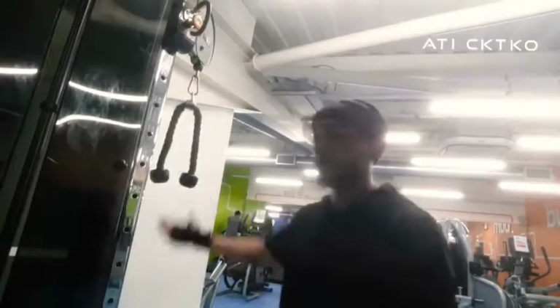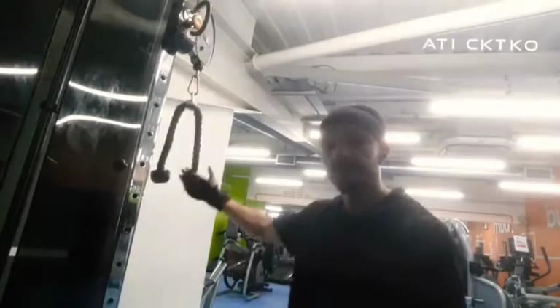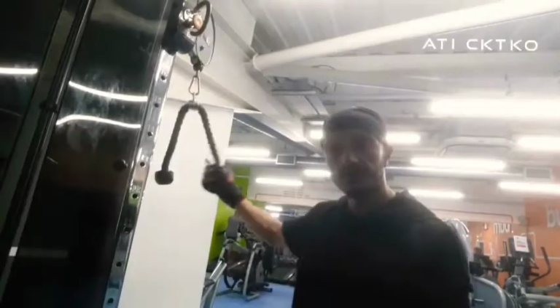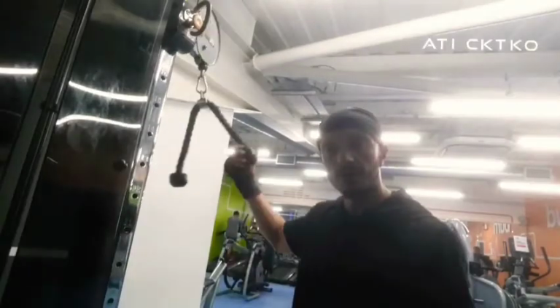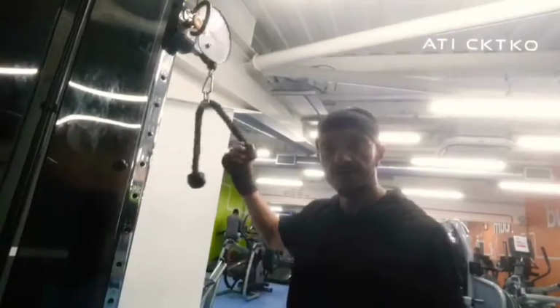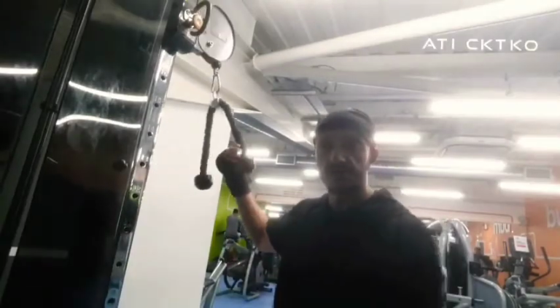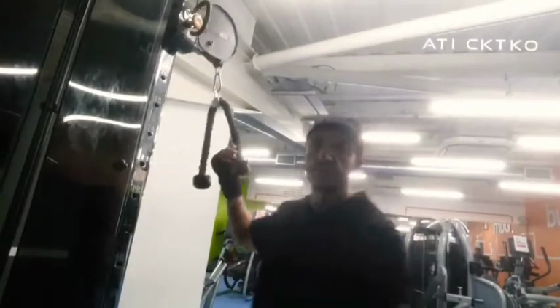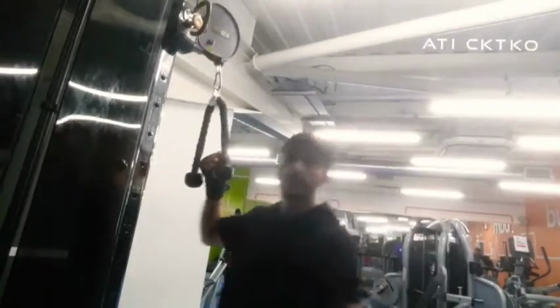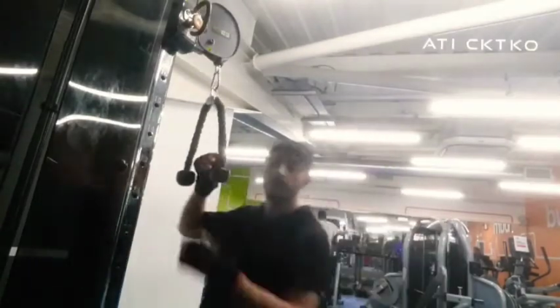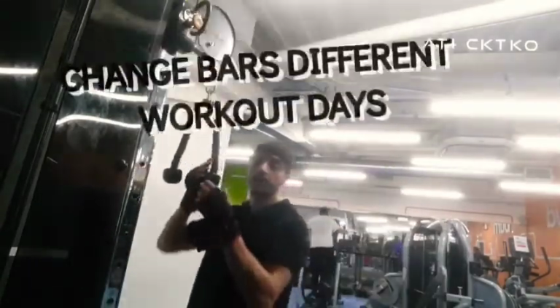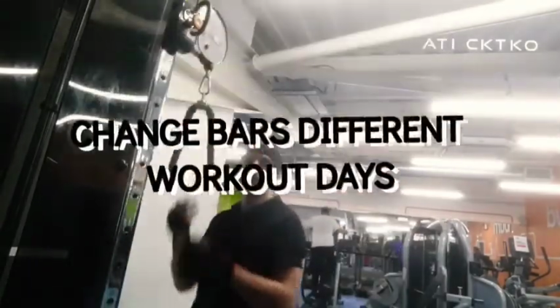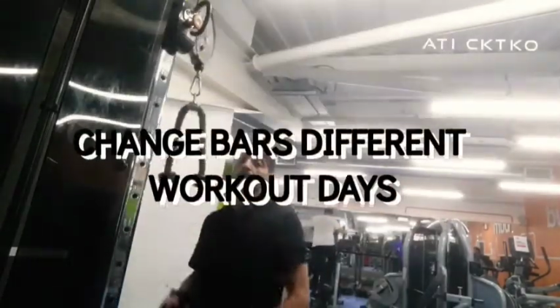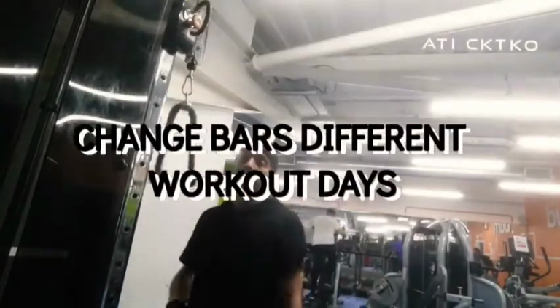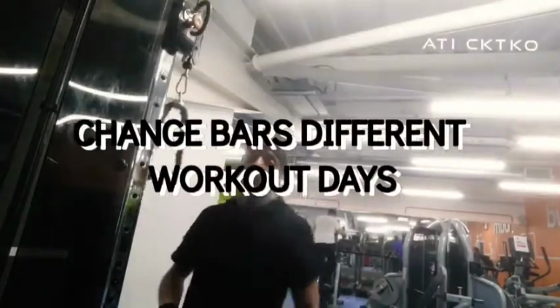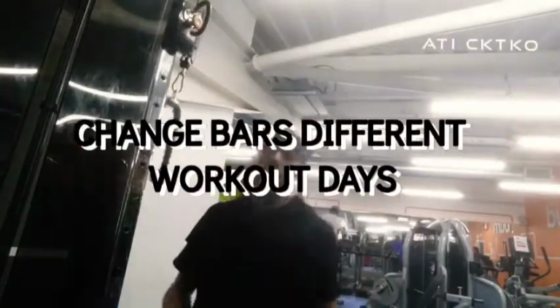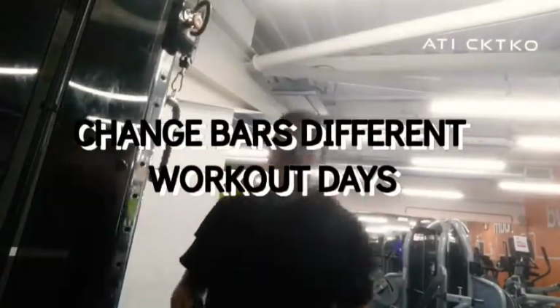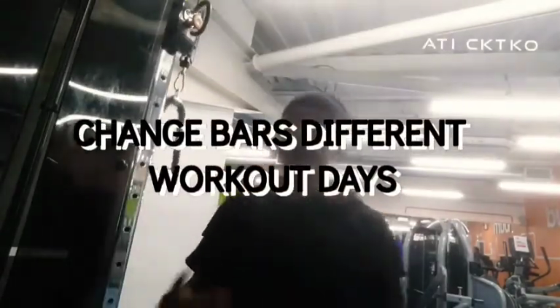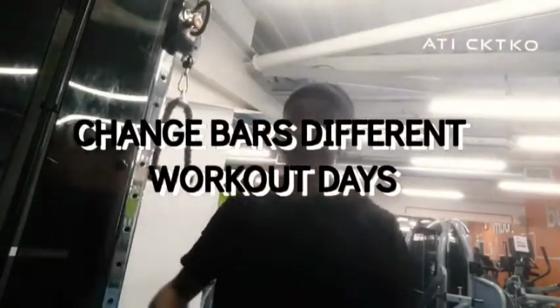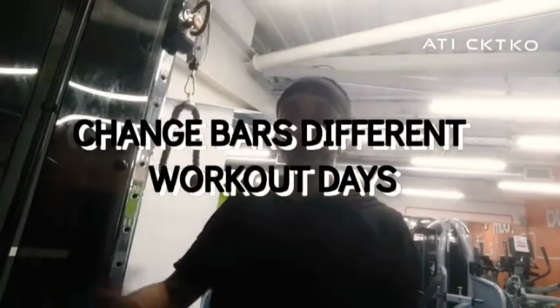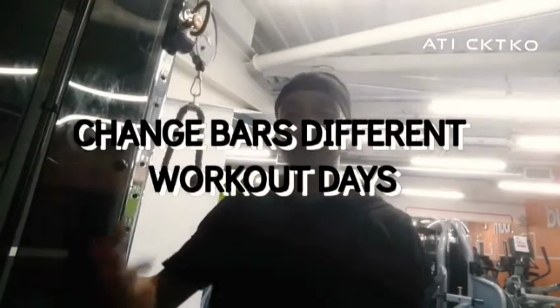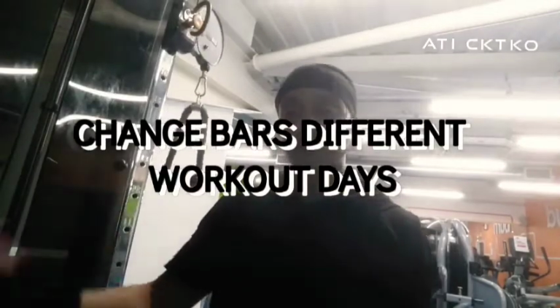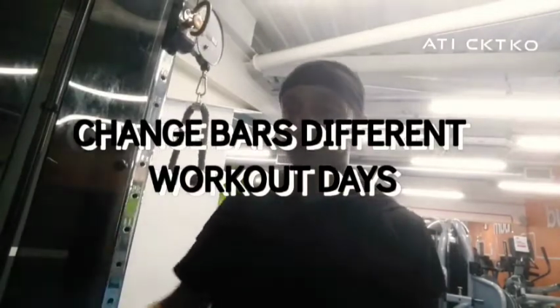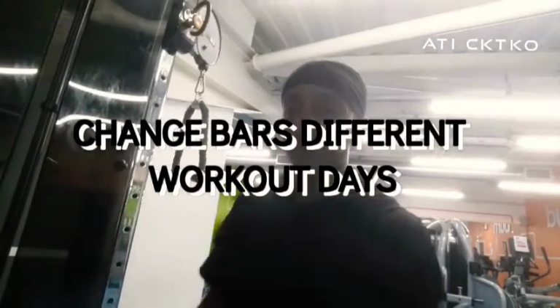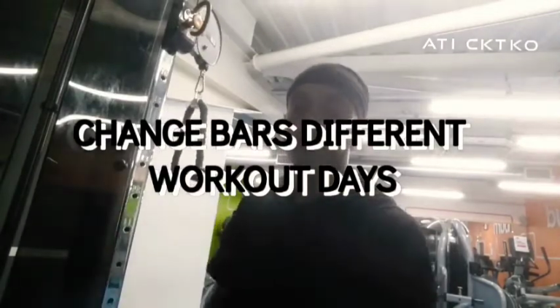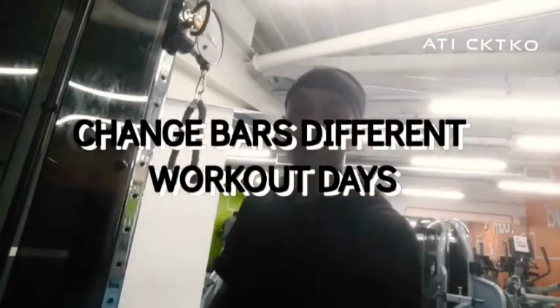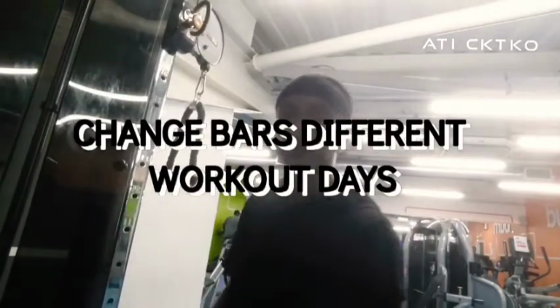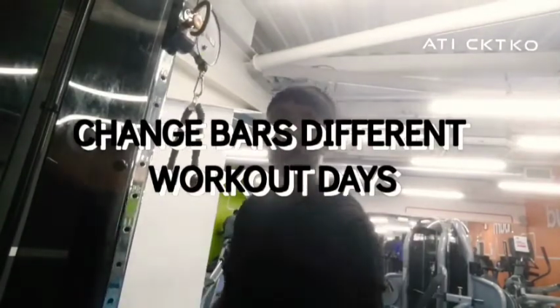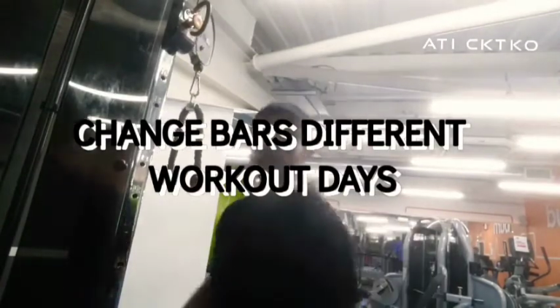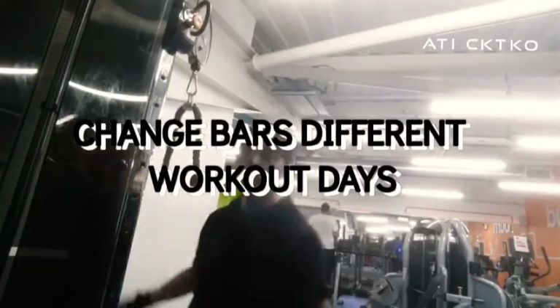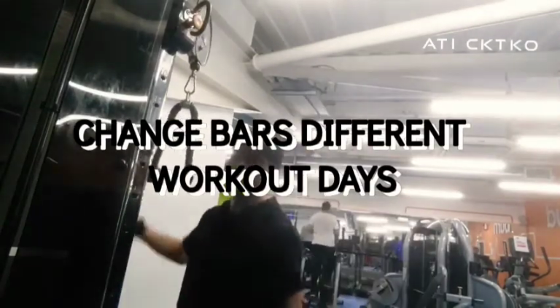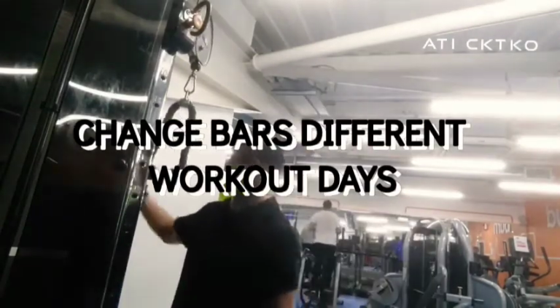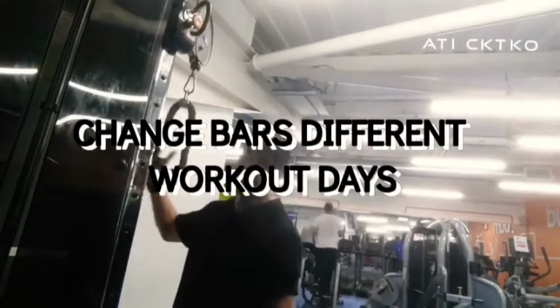Using the rope this time. By changing the bar, you will be using the dynamics of the muscle.